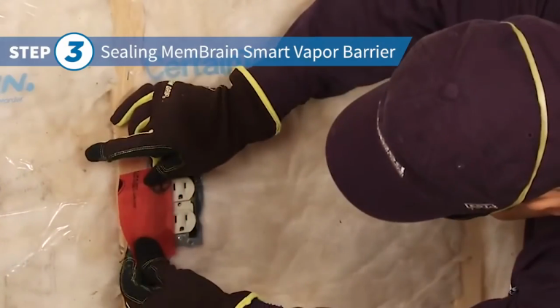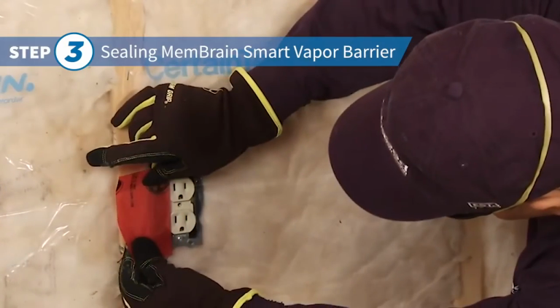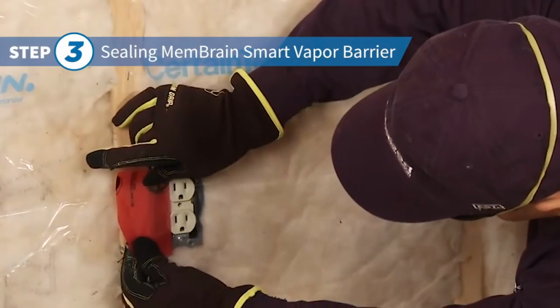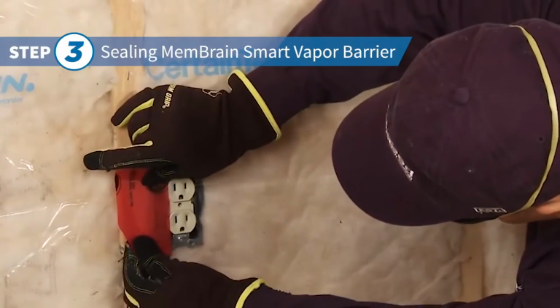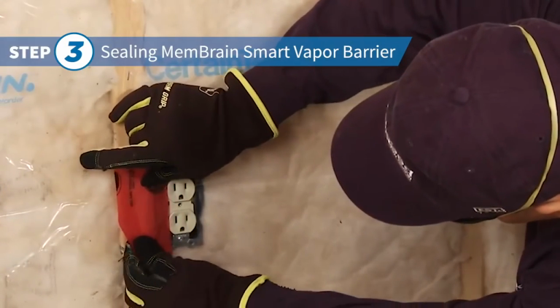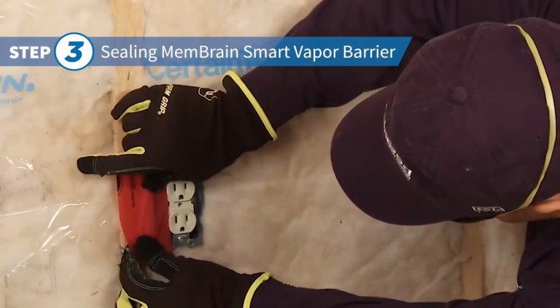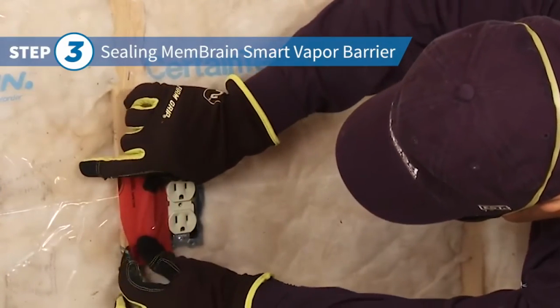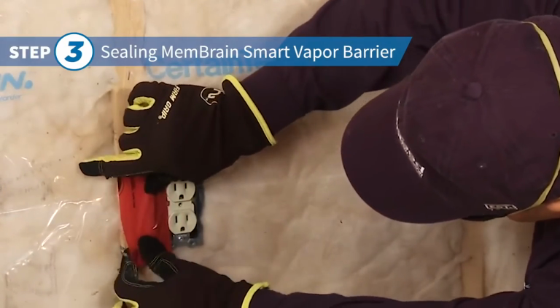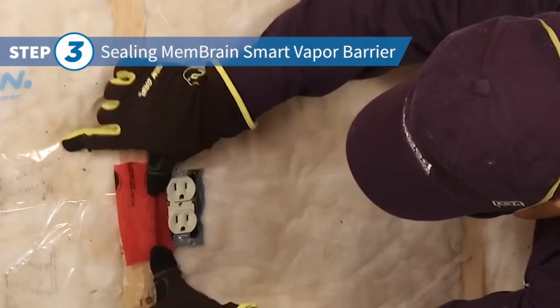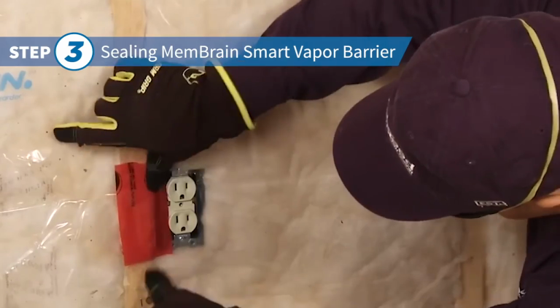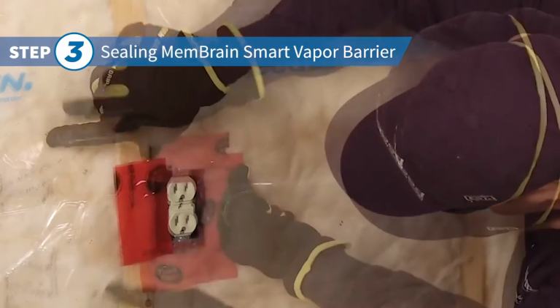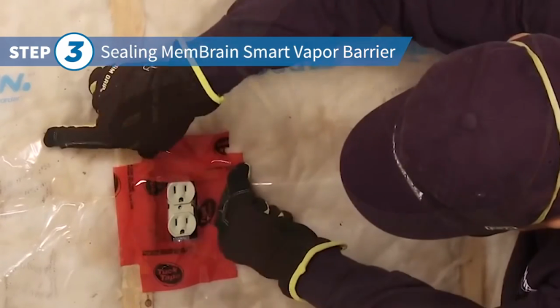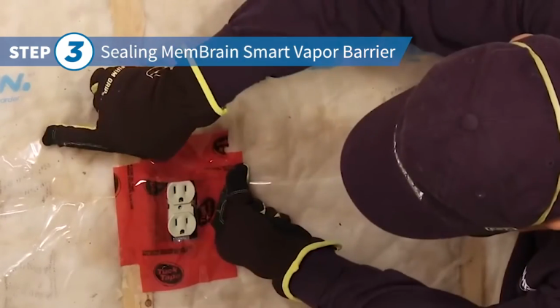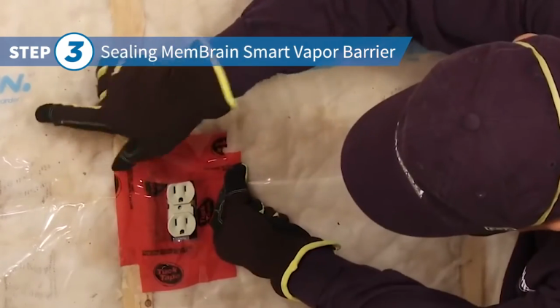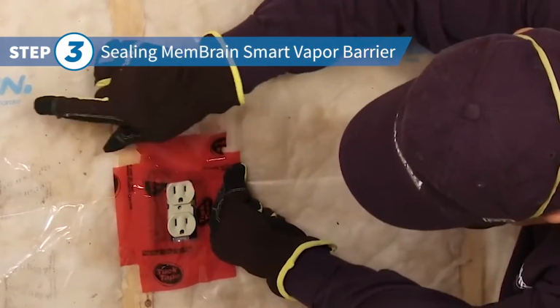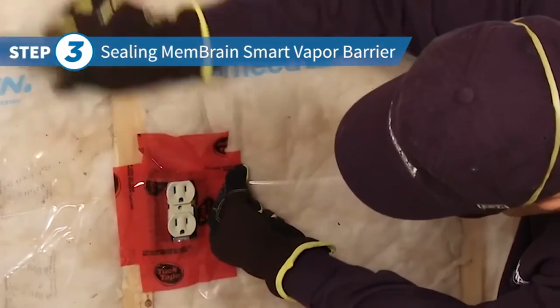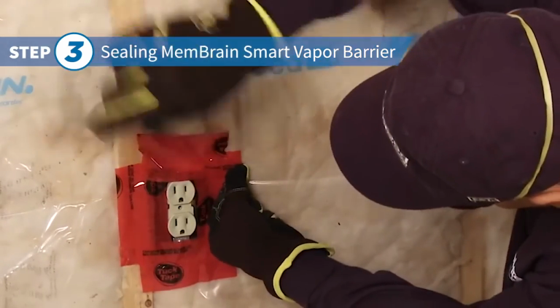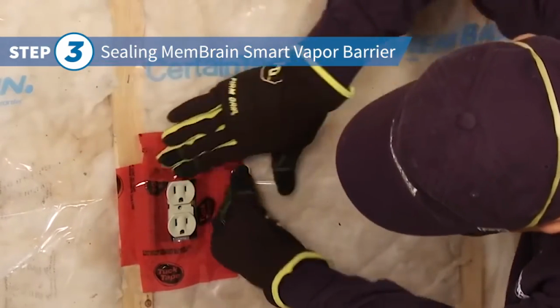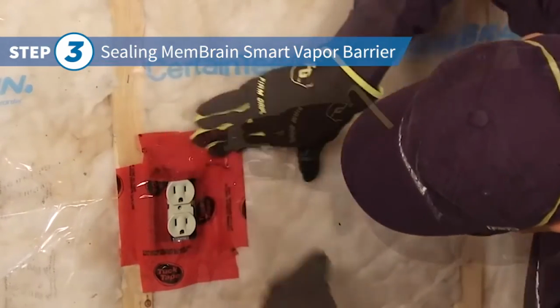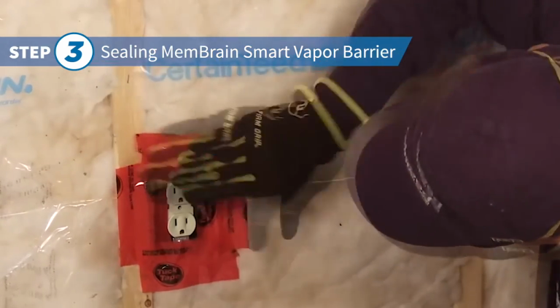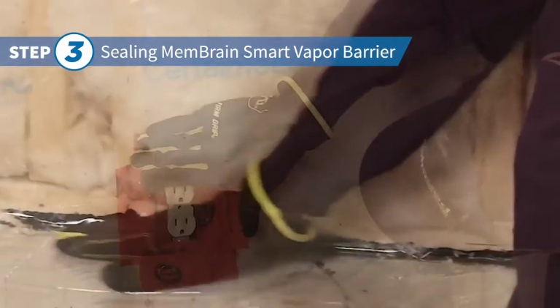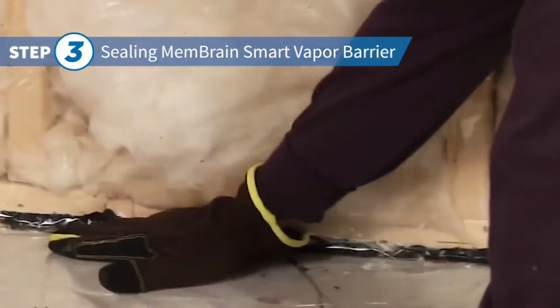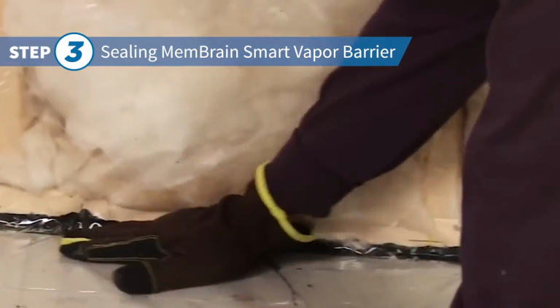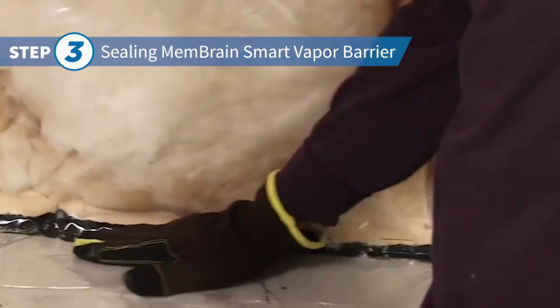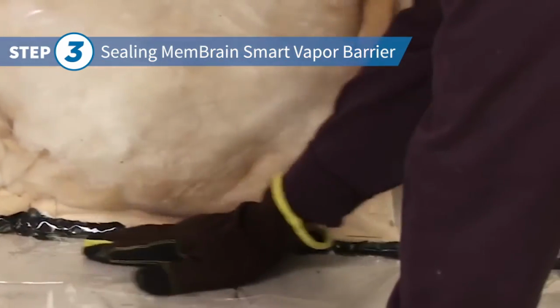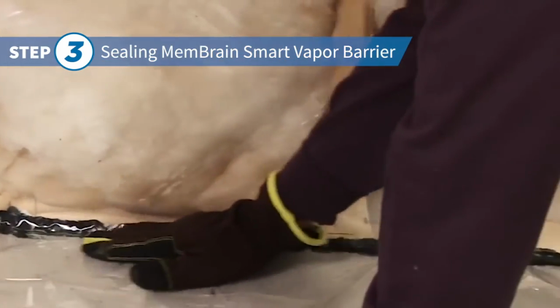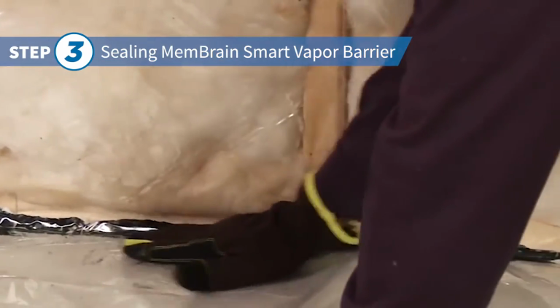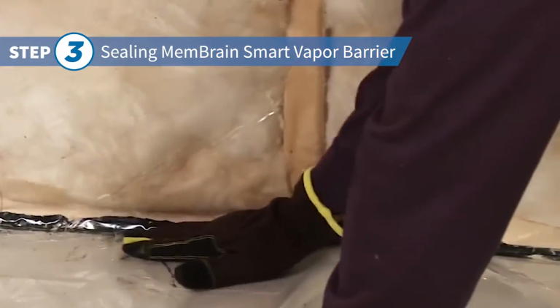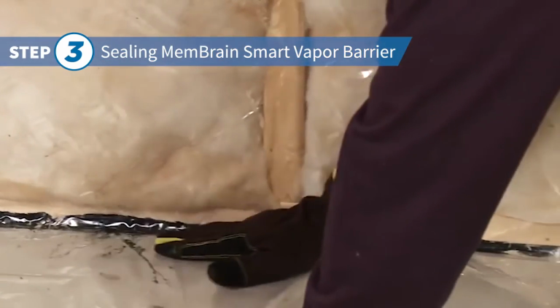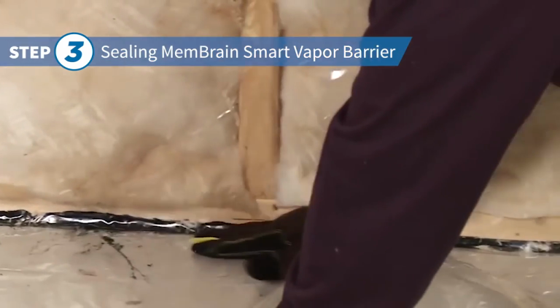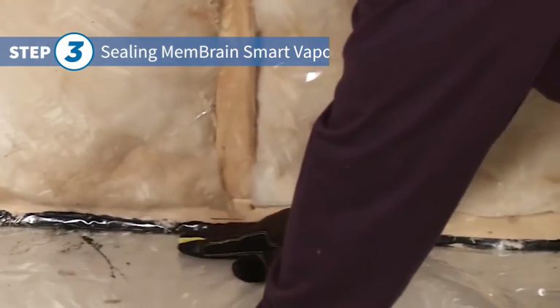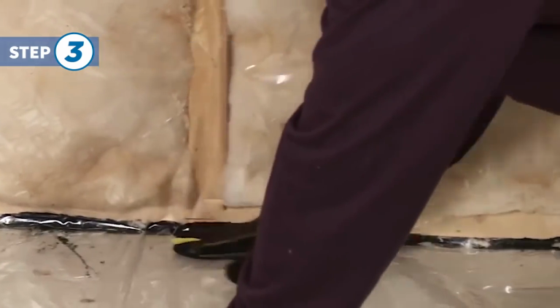Seal all wall protrusions and electrical outlets using vapor barrier tape, and around the perimeter with an approved sealant.